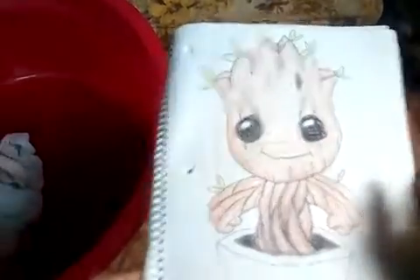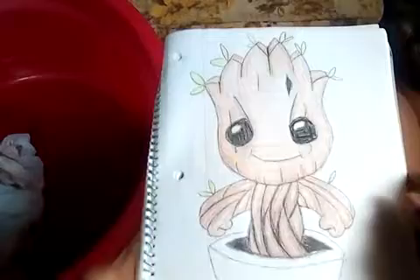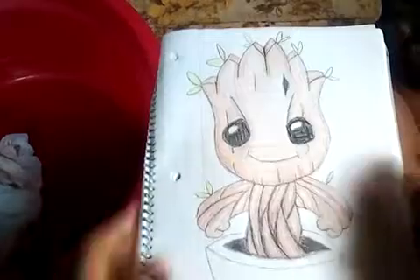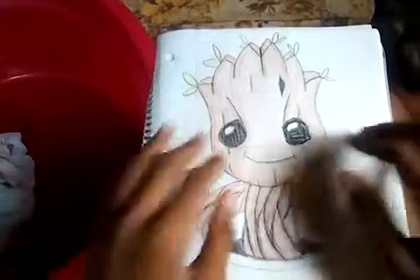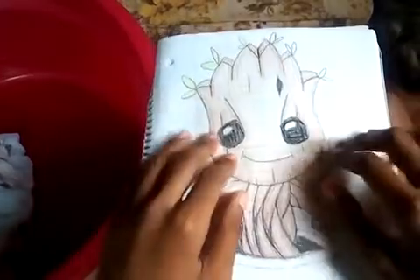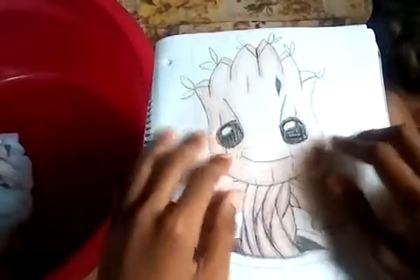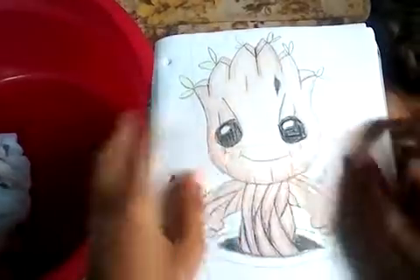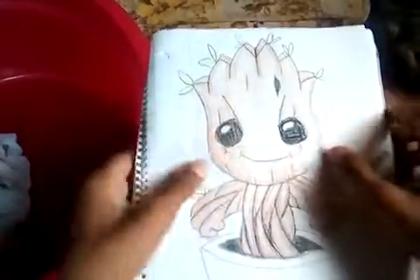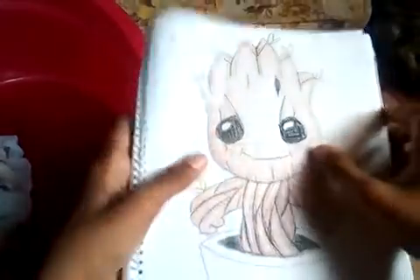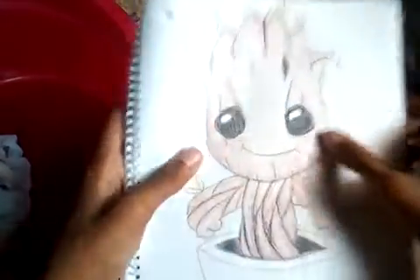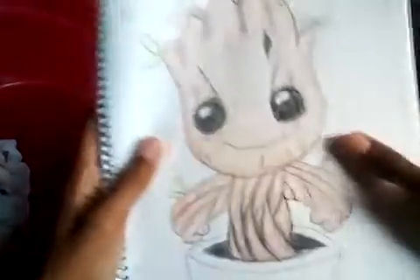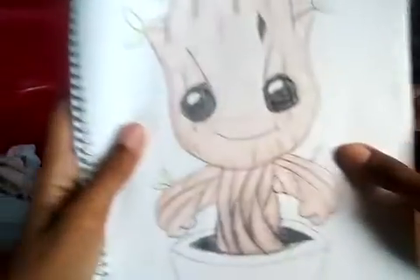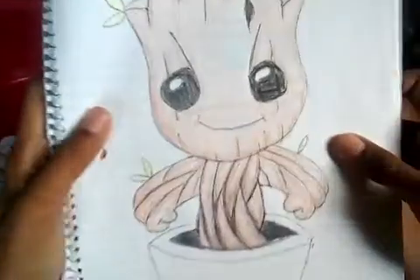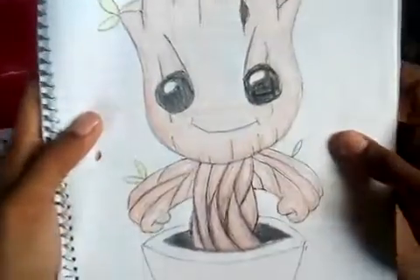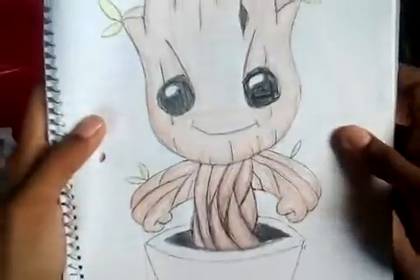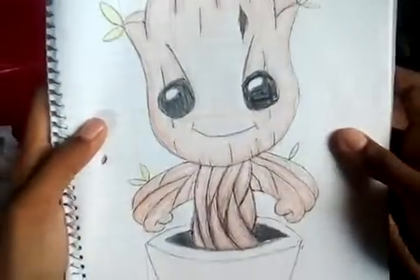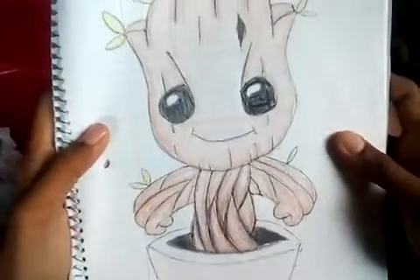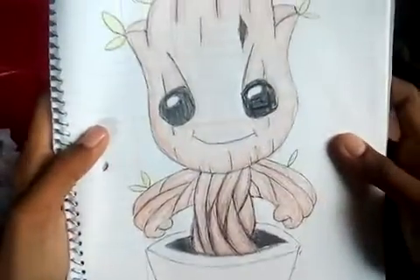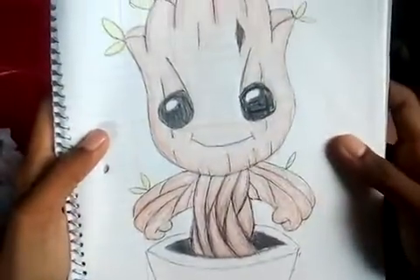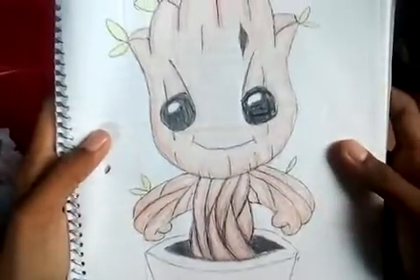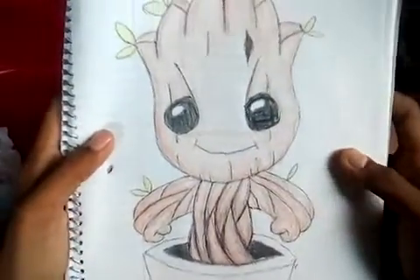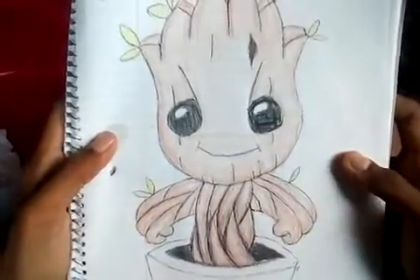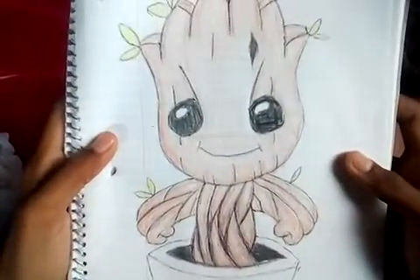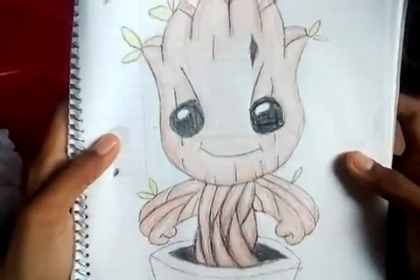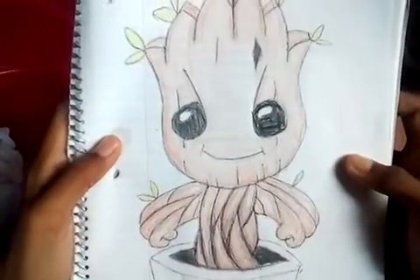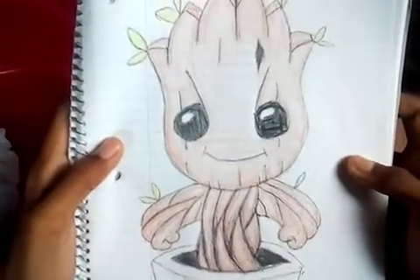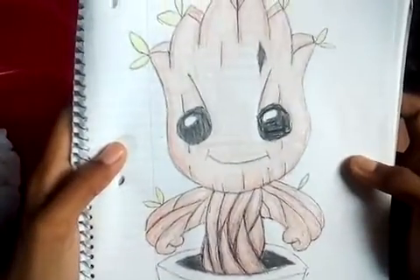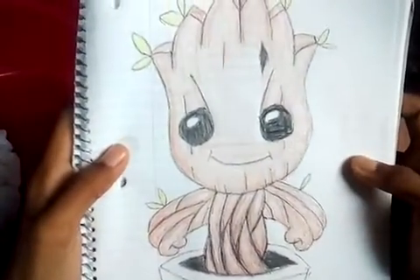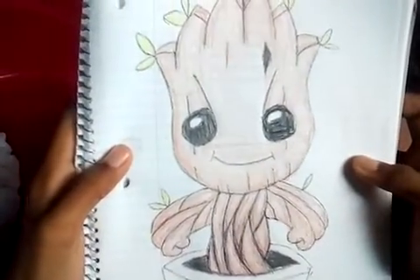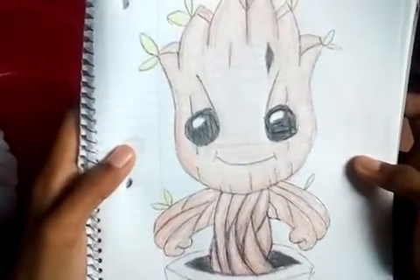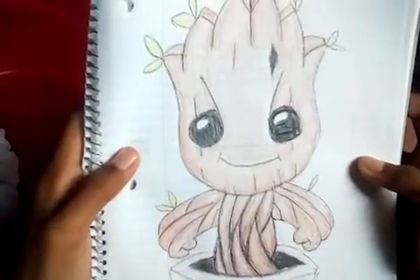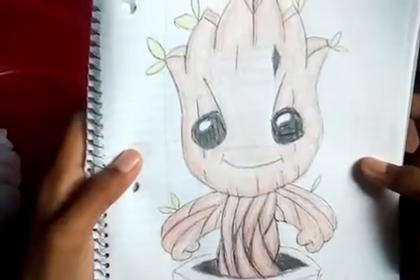This is Baby Groot guys. I love this one. This is Baby Groot guys.